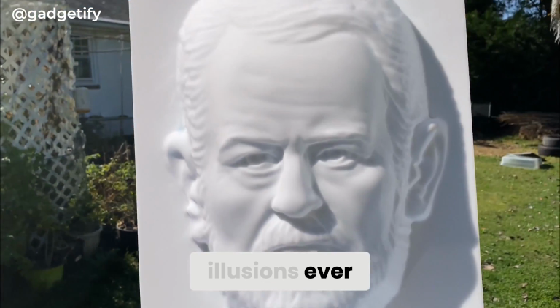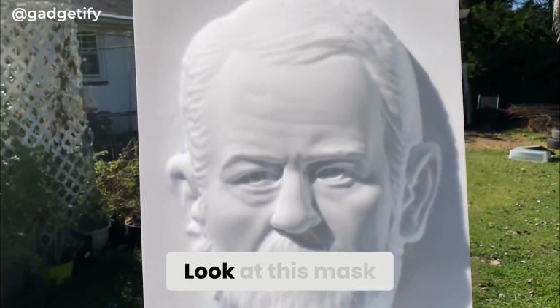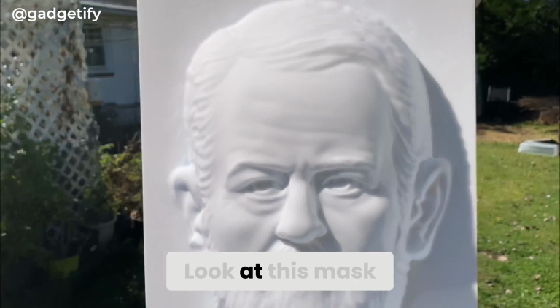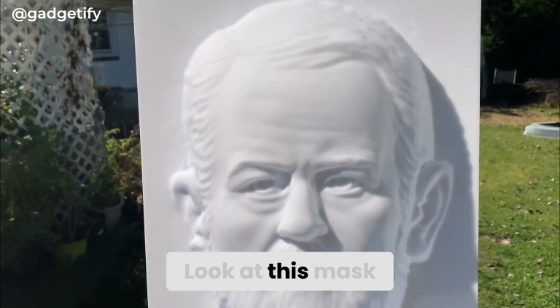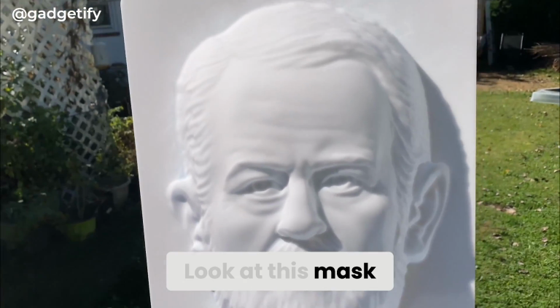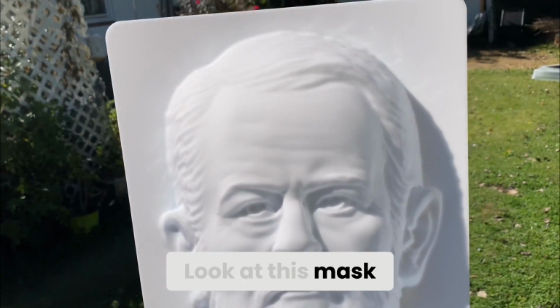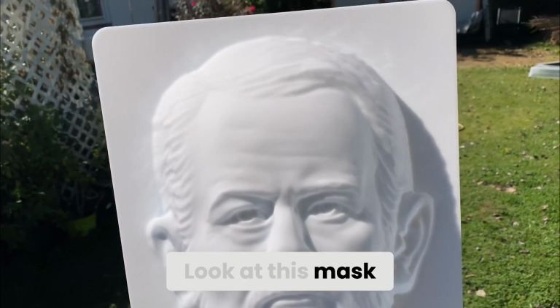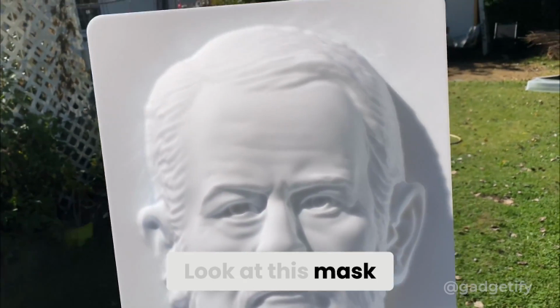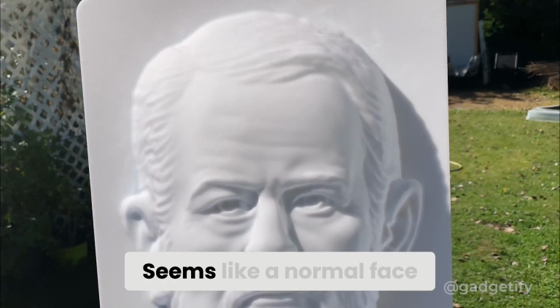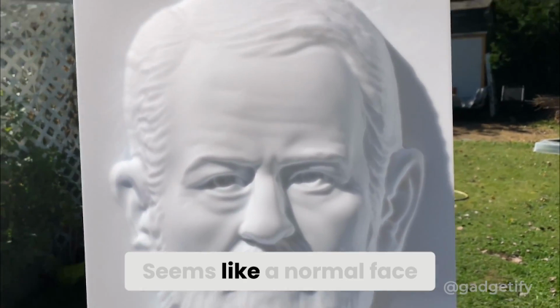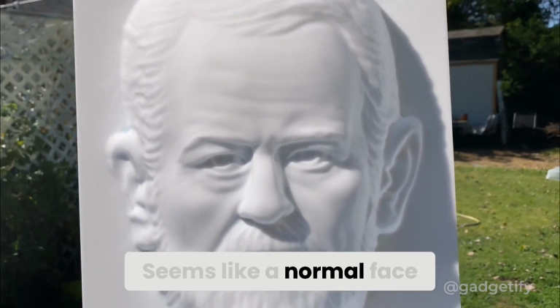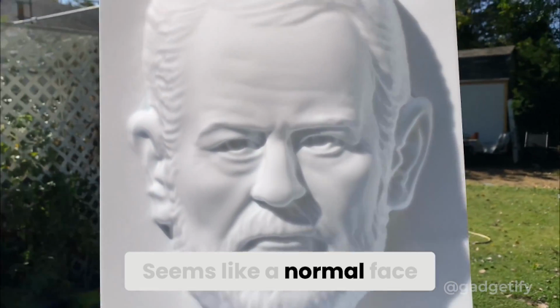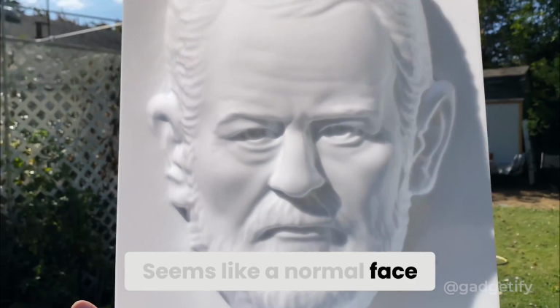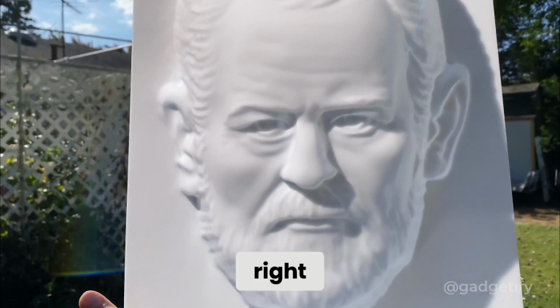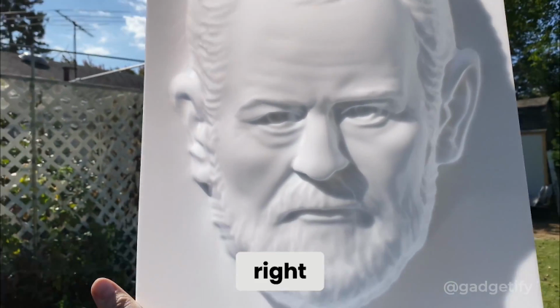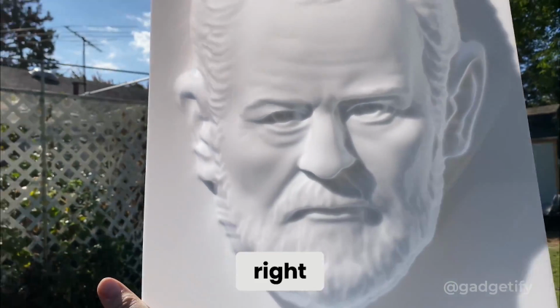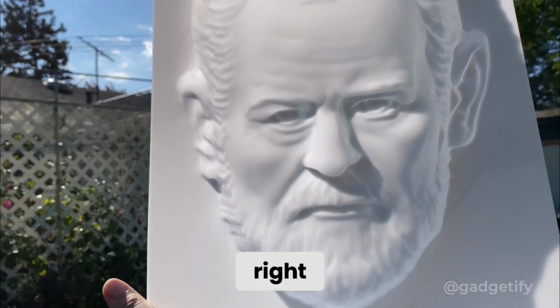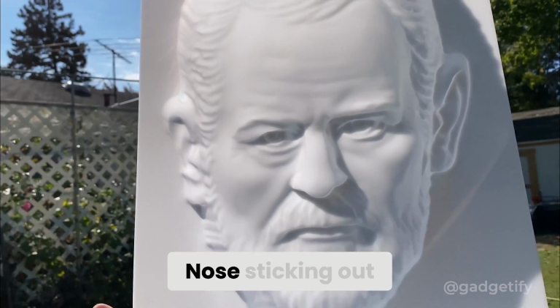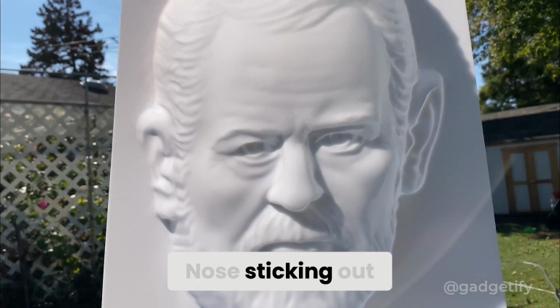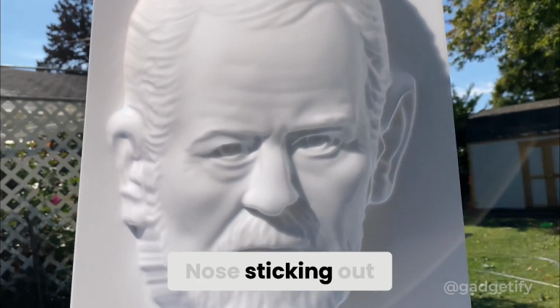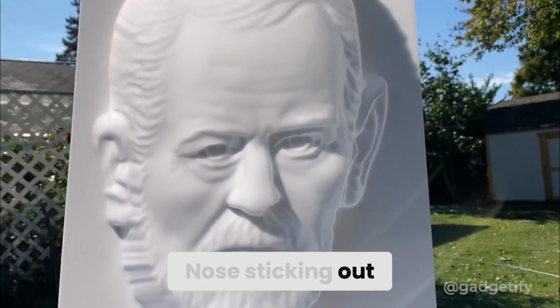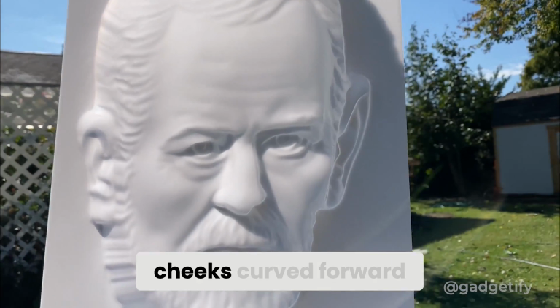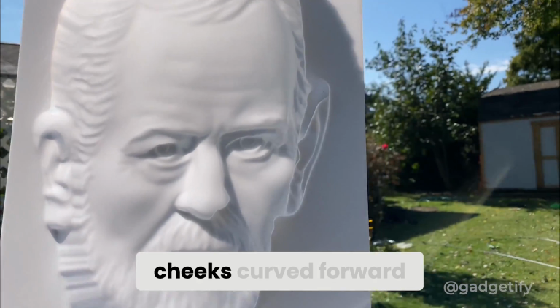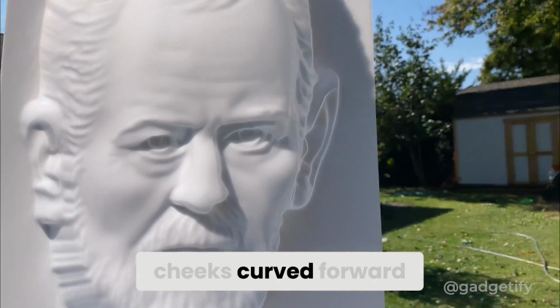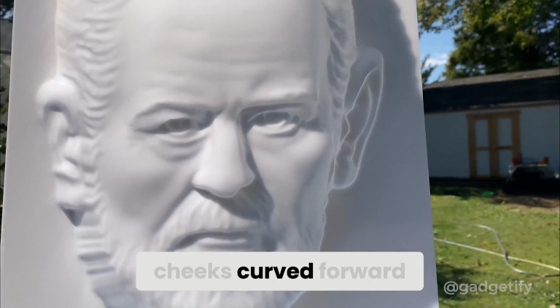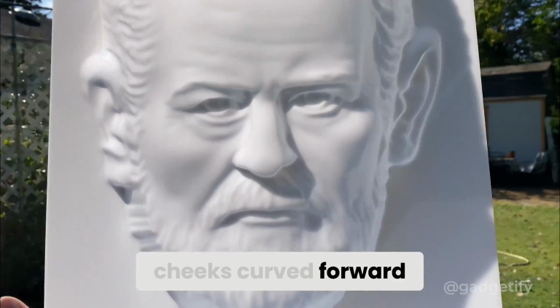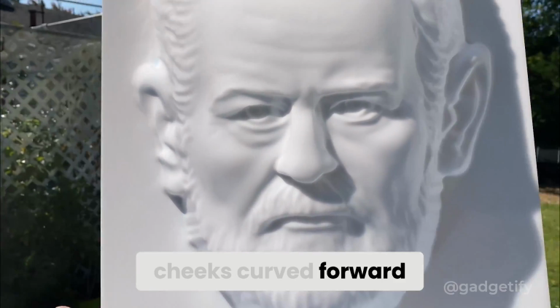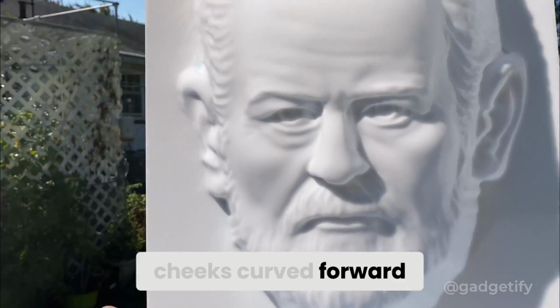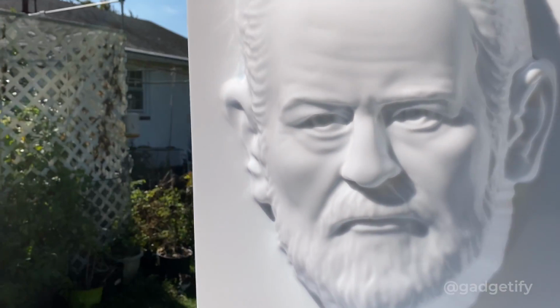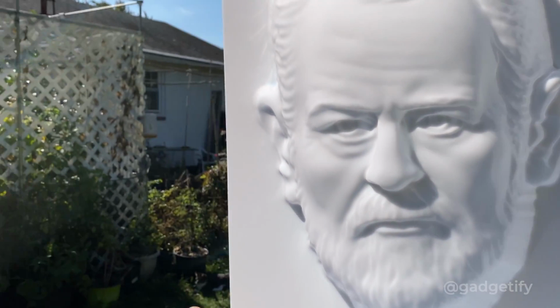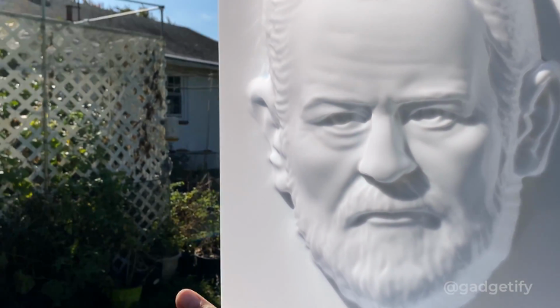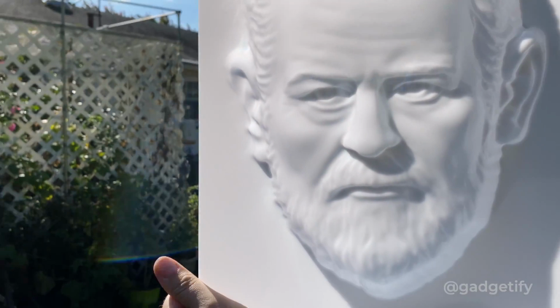Look at this mask. Seems like a normal face, right? Nose sticking out, cheeks curved forward, totally solid.